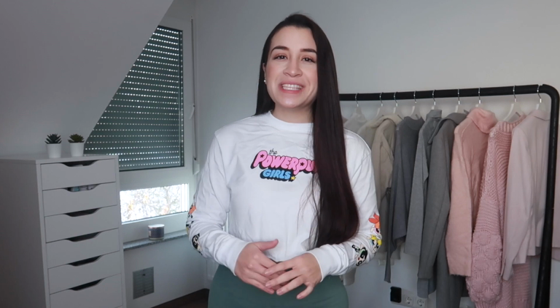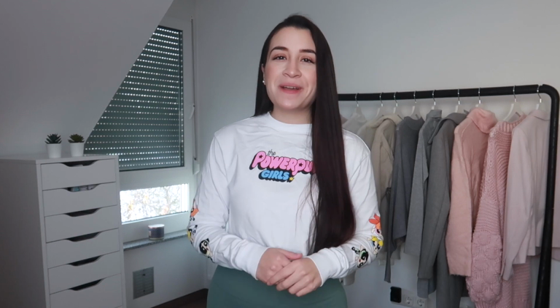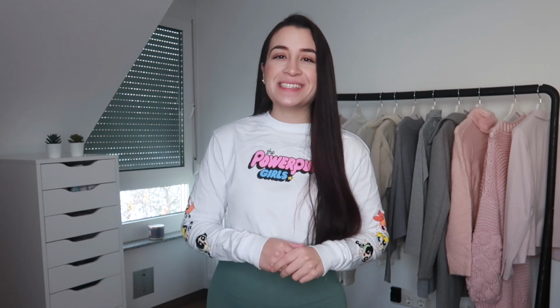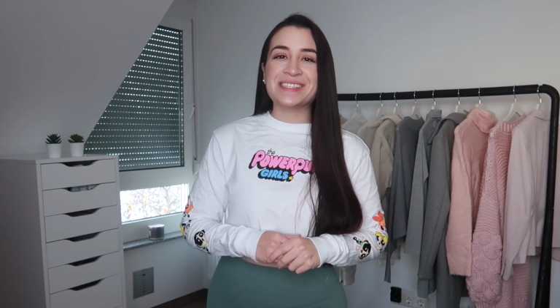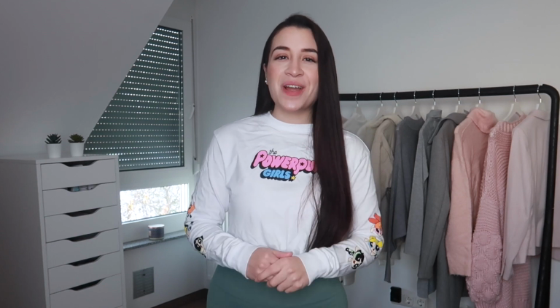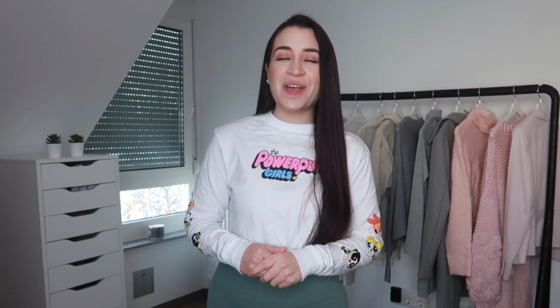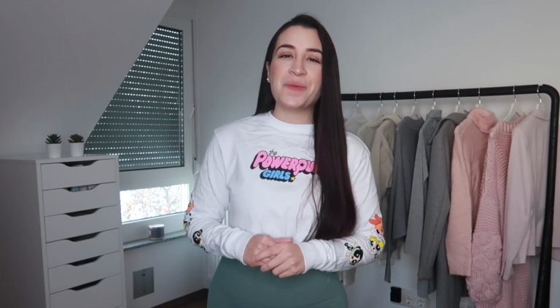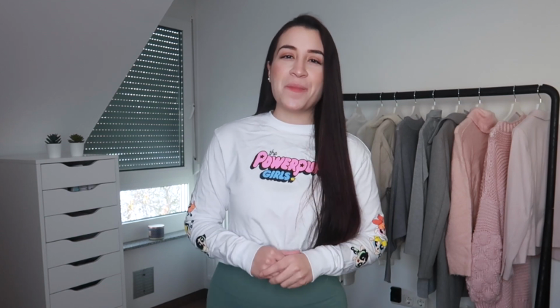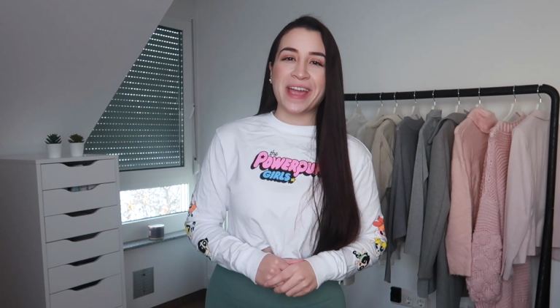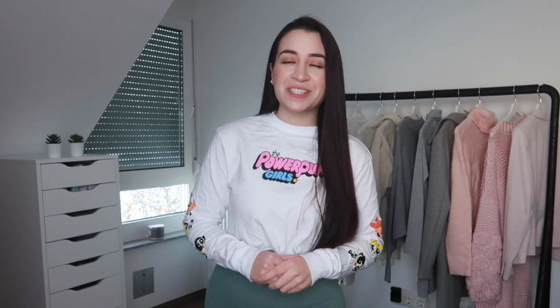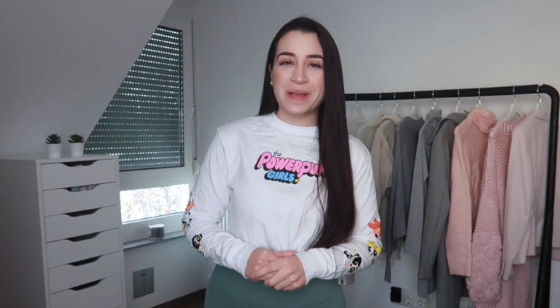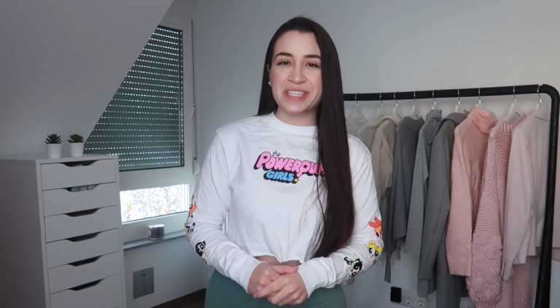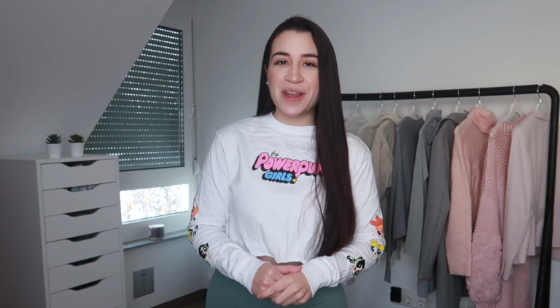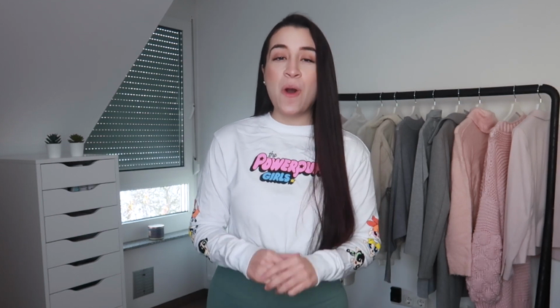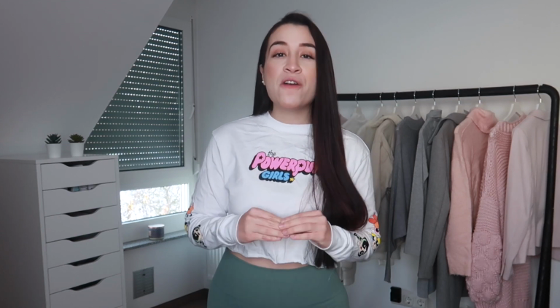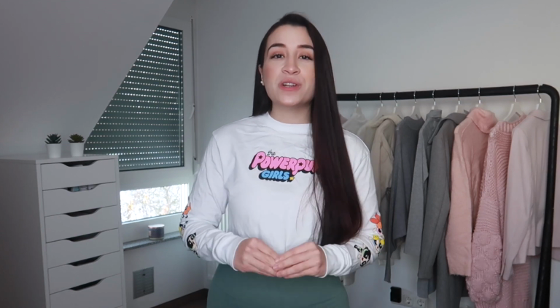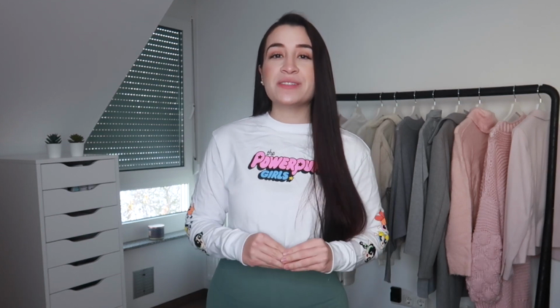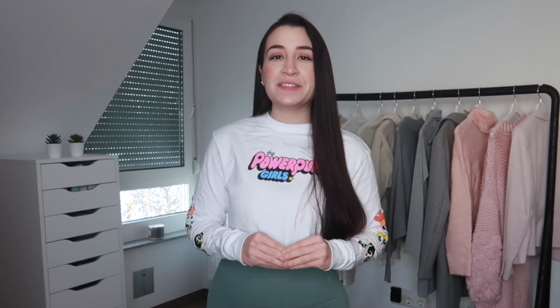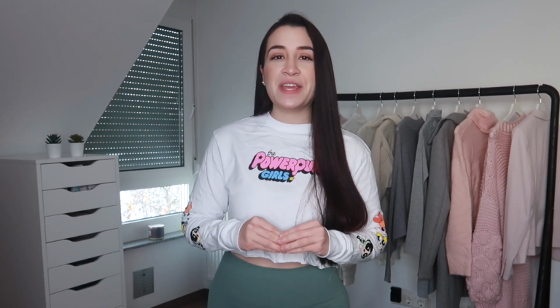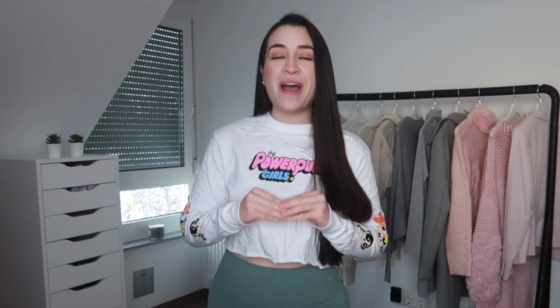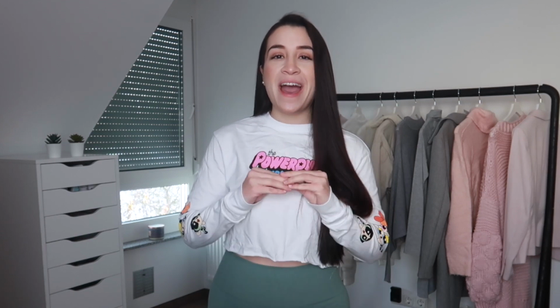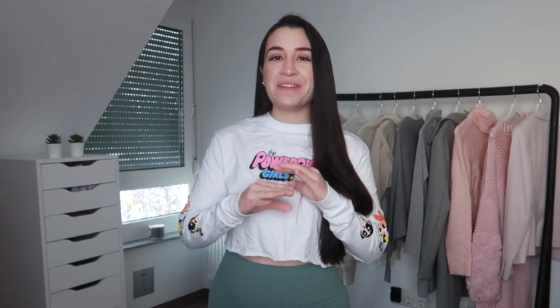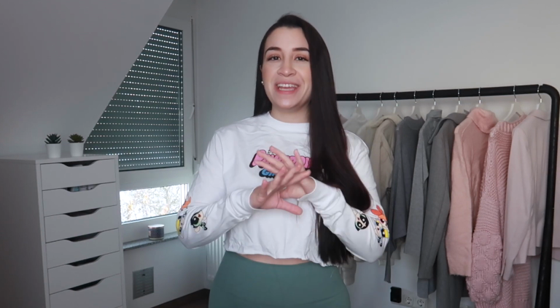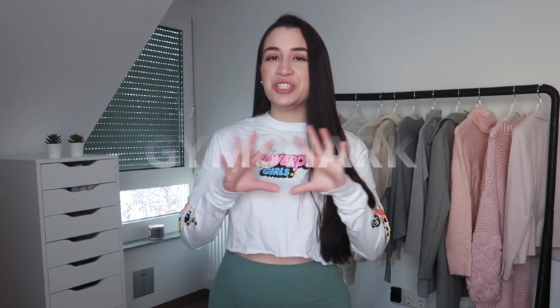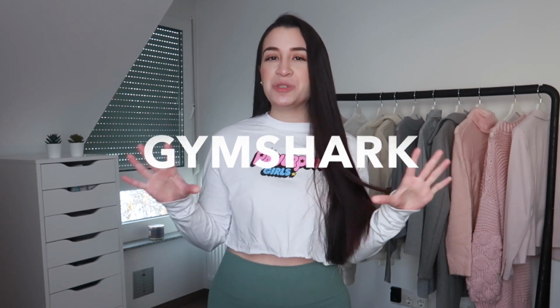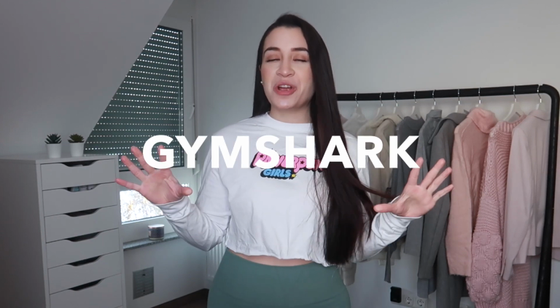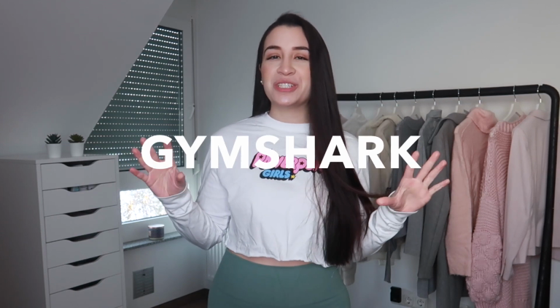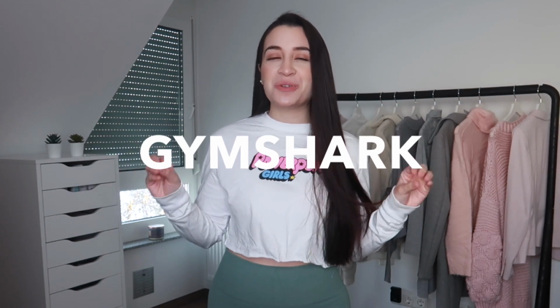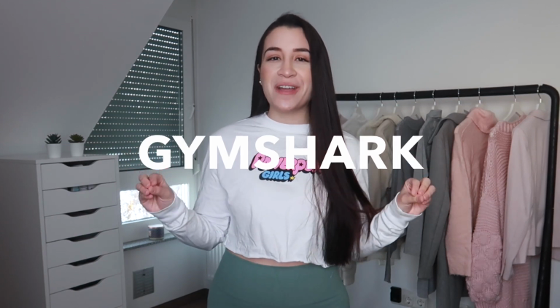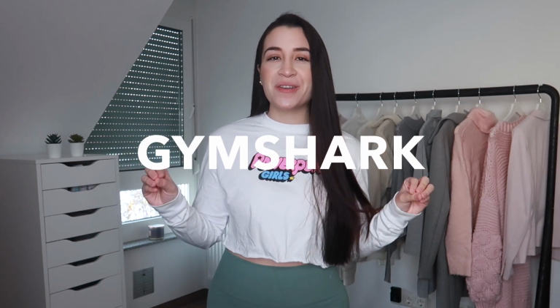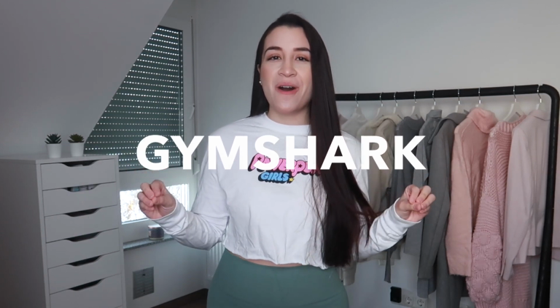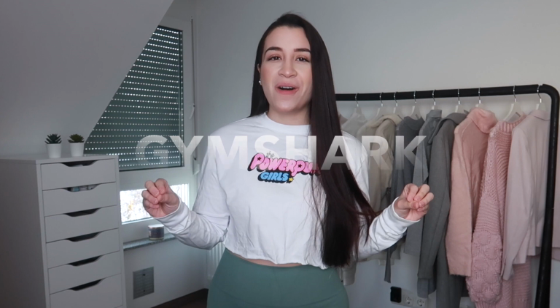What's up guys, it's Carla. Welcome back into my channel. For today's video, I have a Gymshark try-on haul.